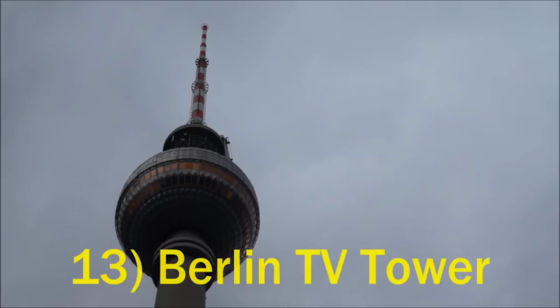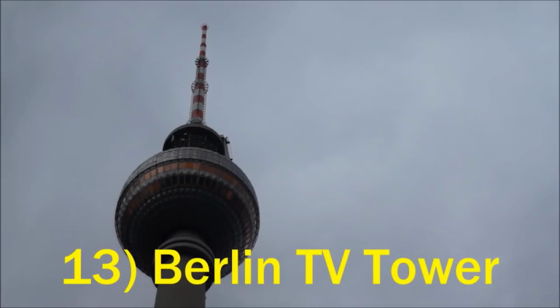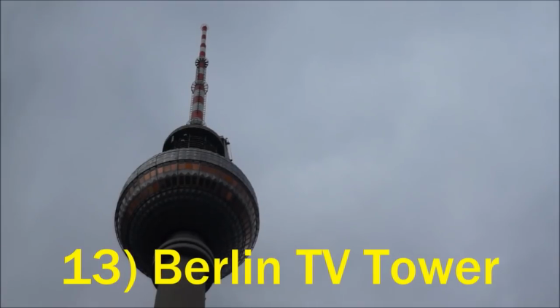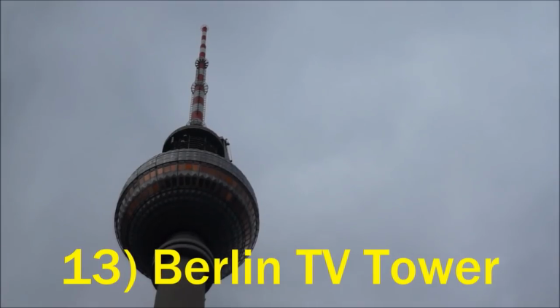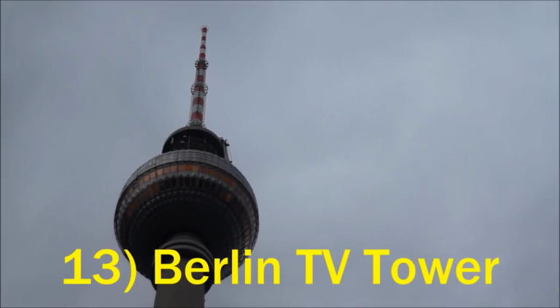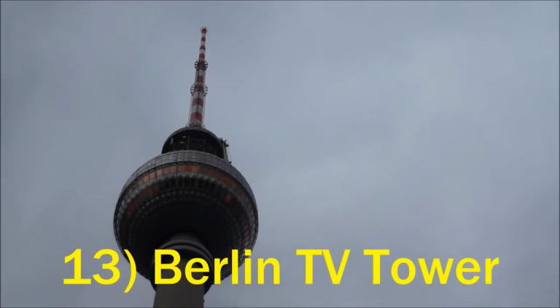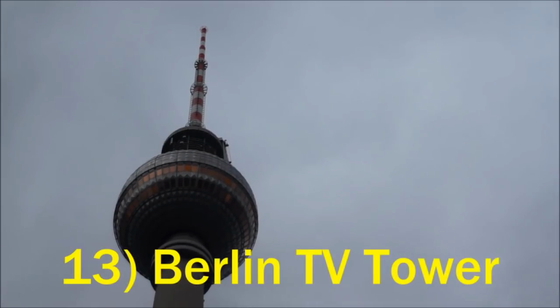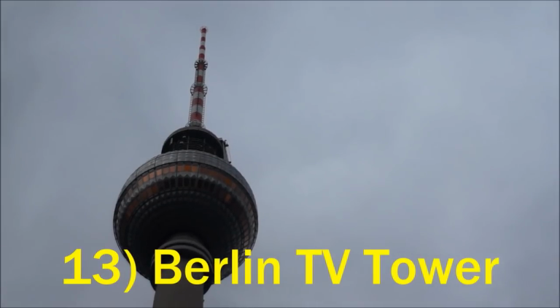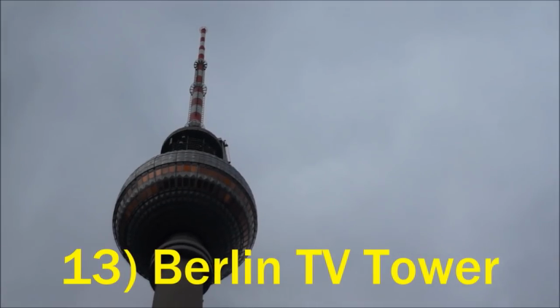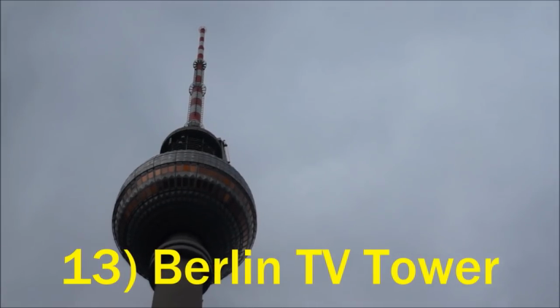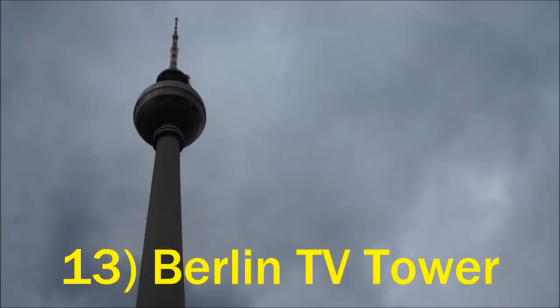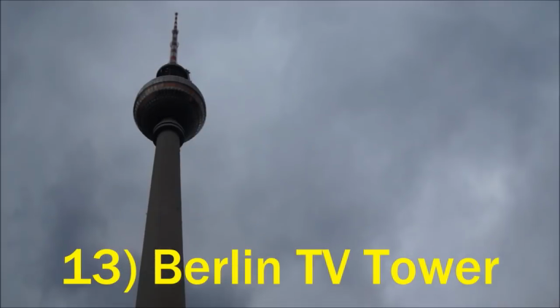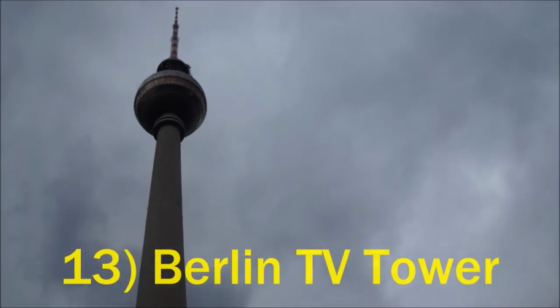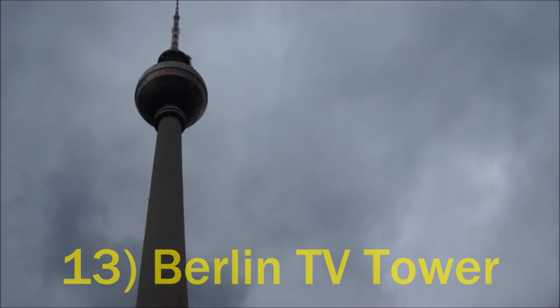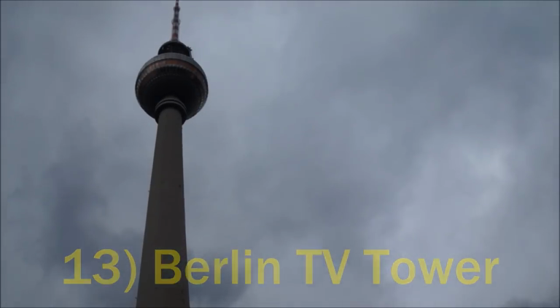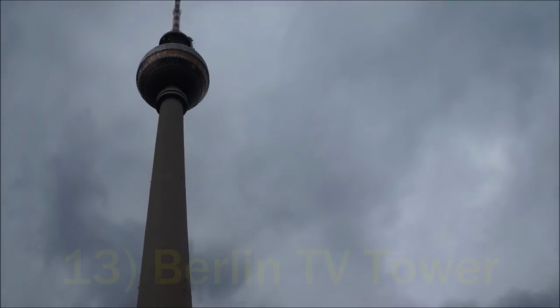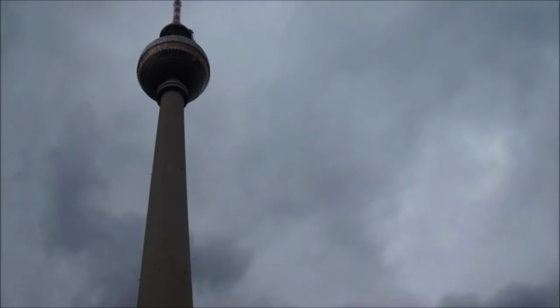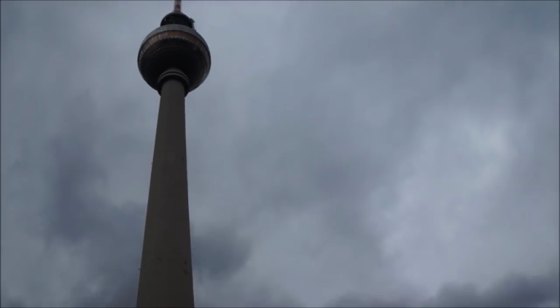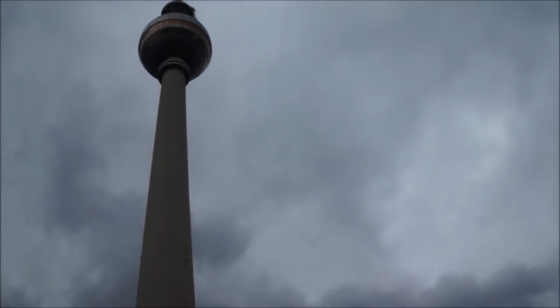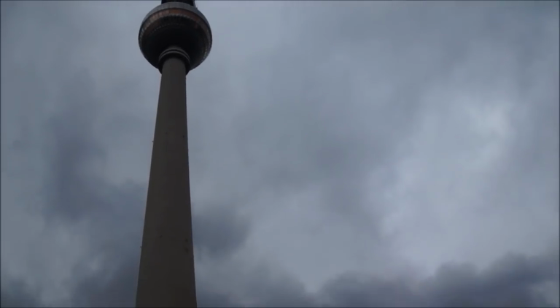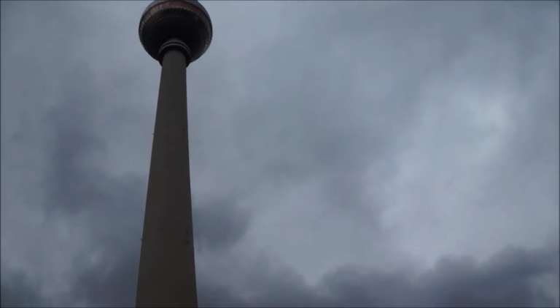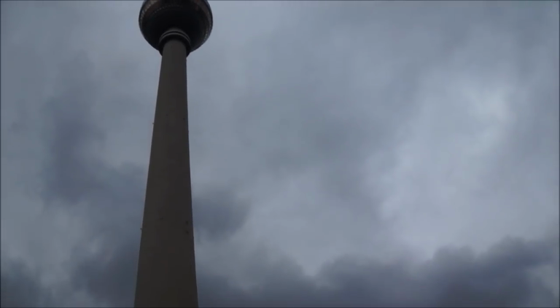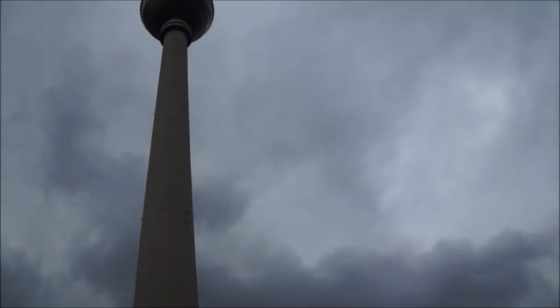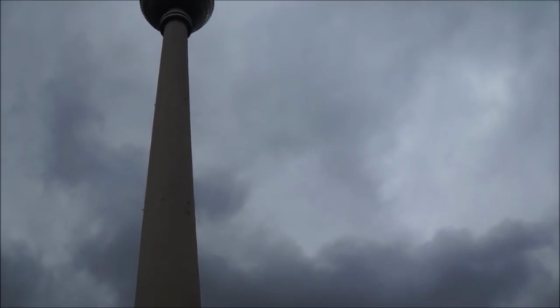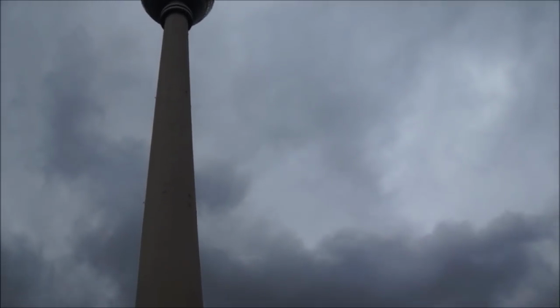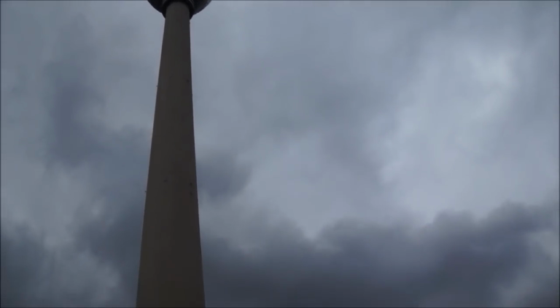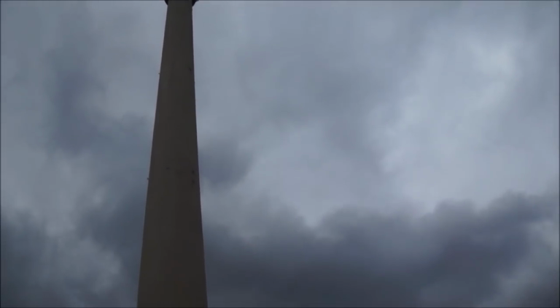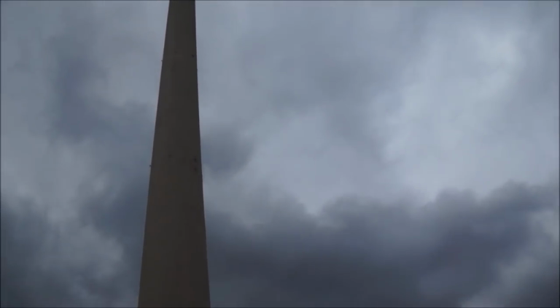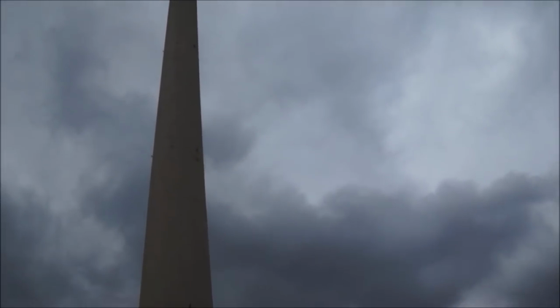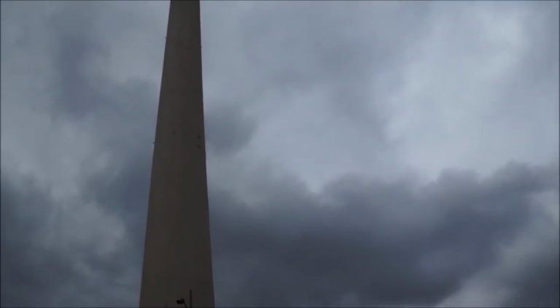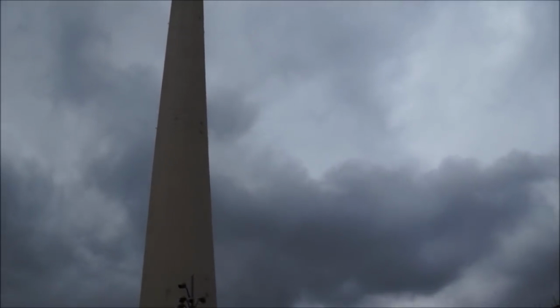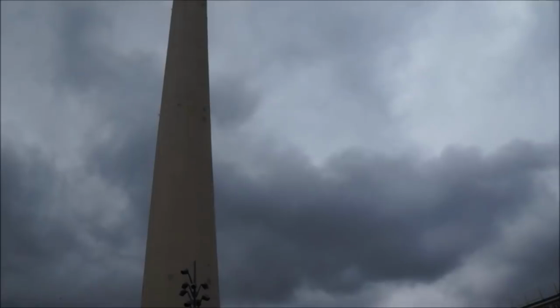Located near Alexanderplatz, the TV Tower offers a great lookout over the city.